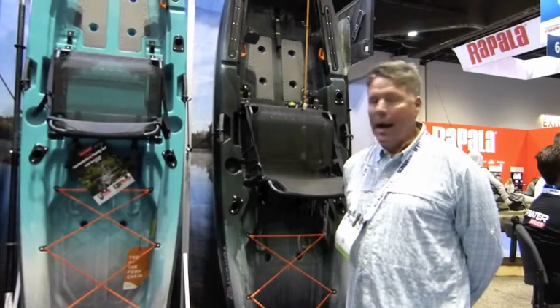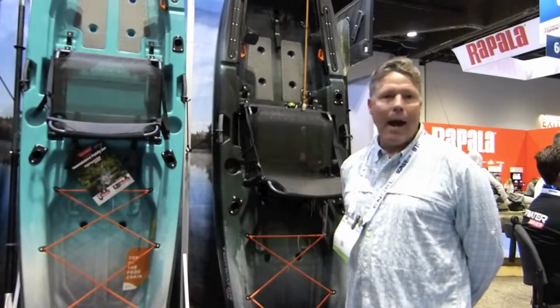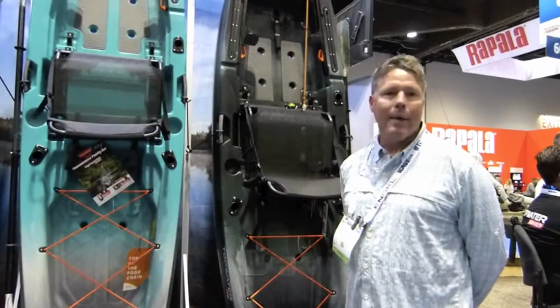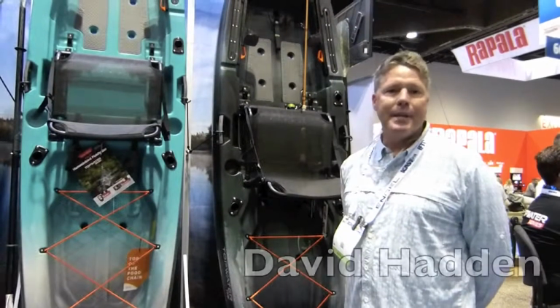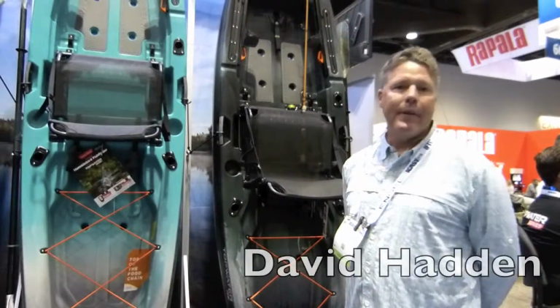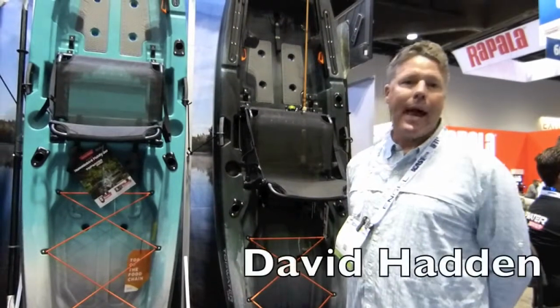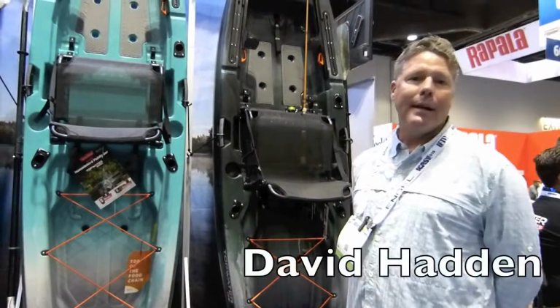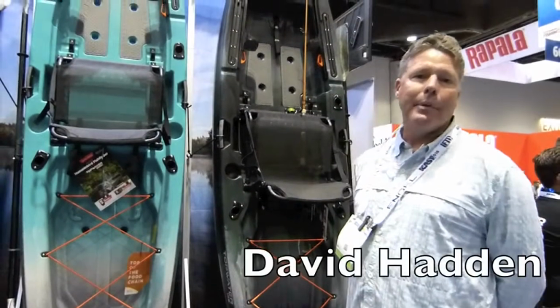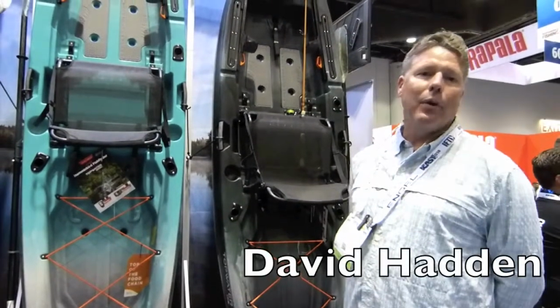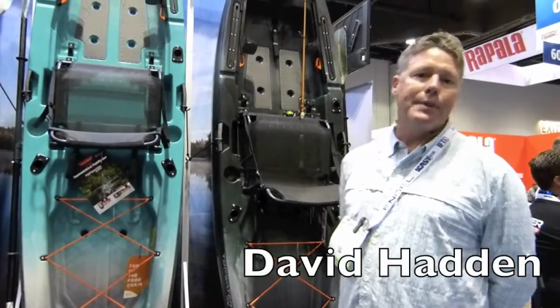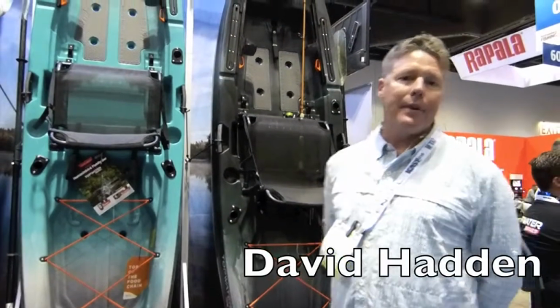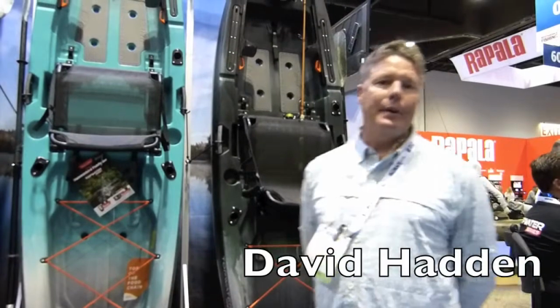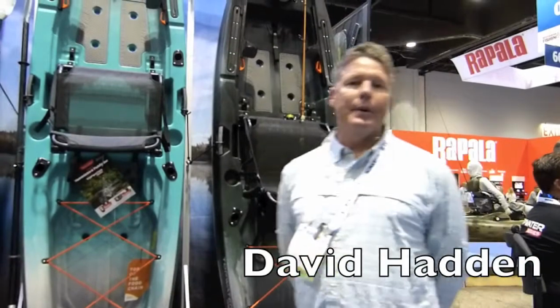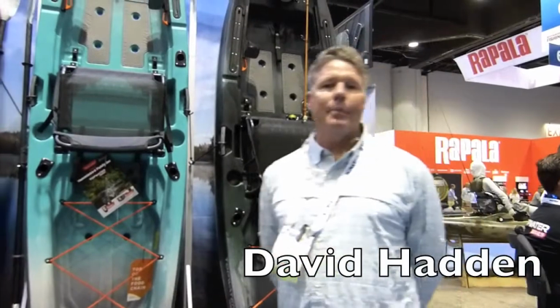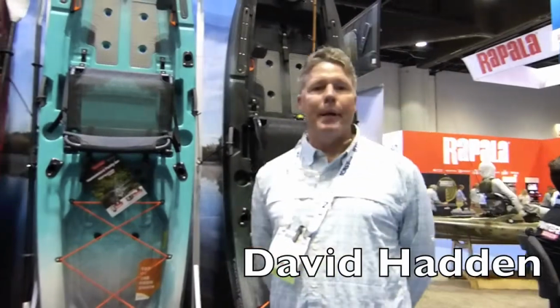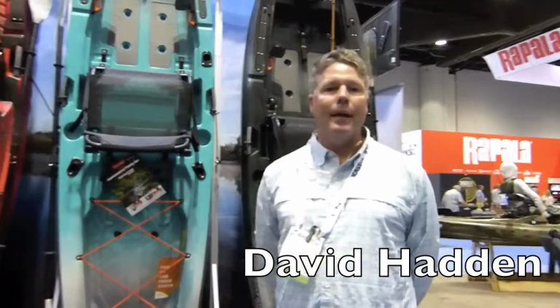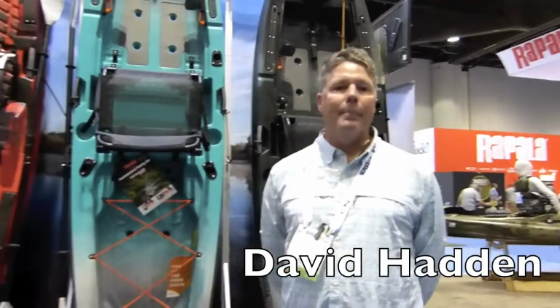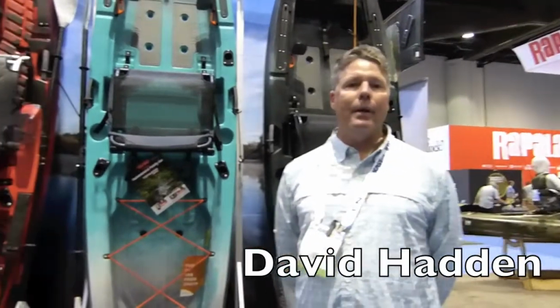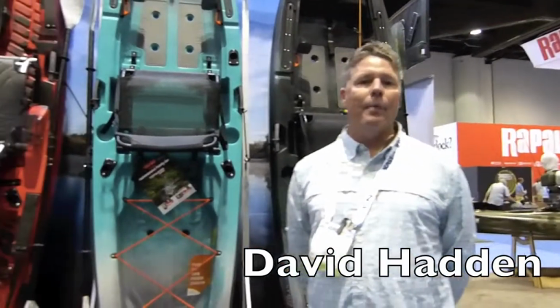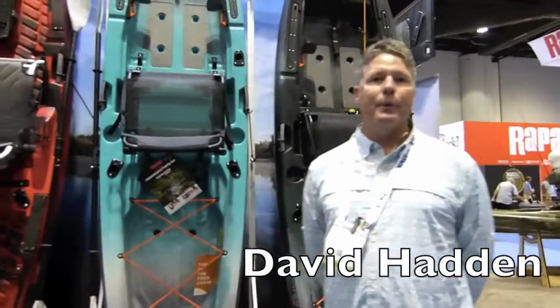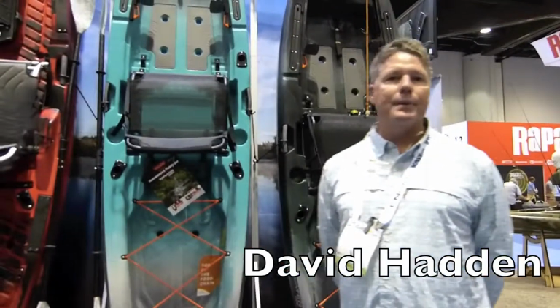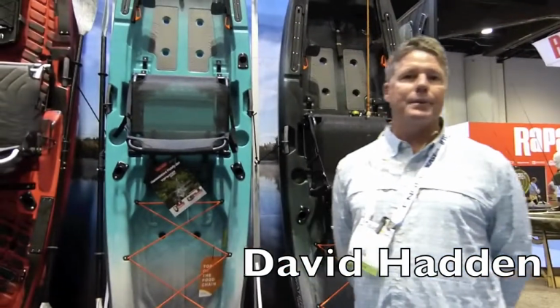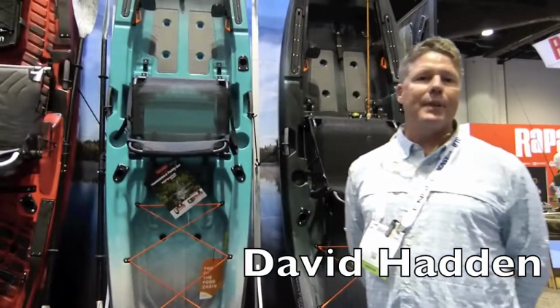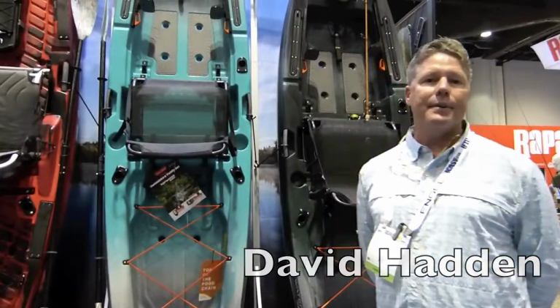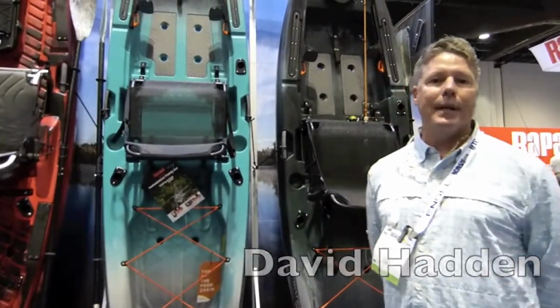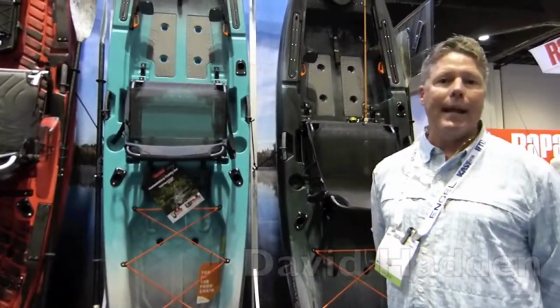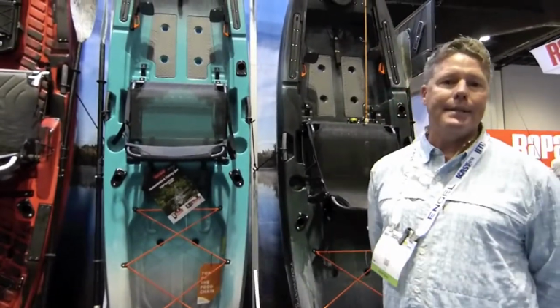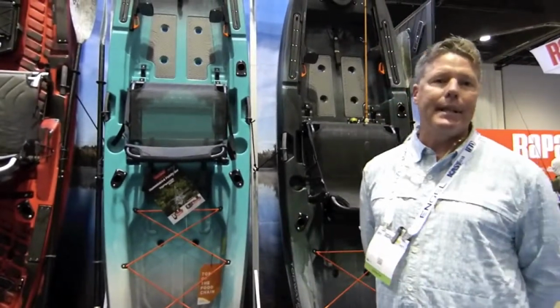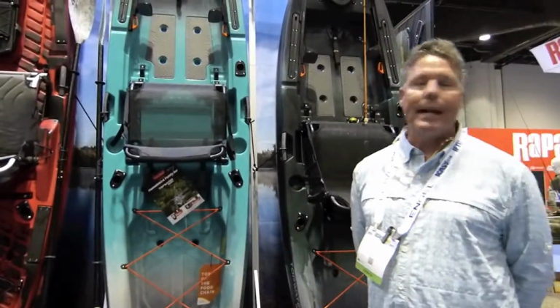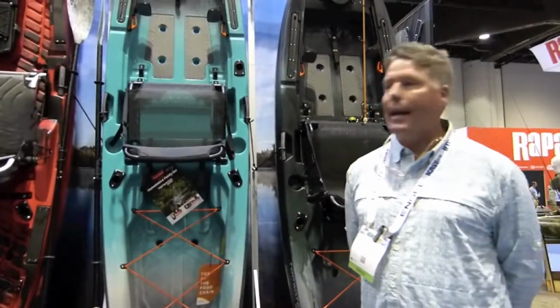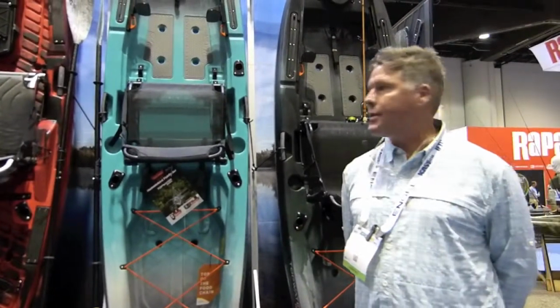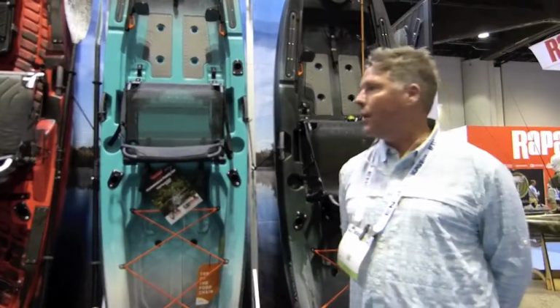Hi, I'm David Haddon. I'm with Old Town Canoe Company. I'm here in our booth at the 2018 ICAST Show.